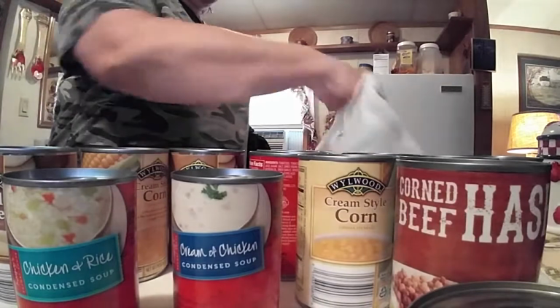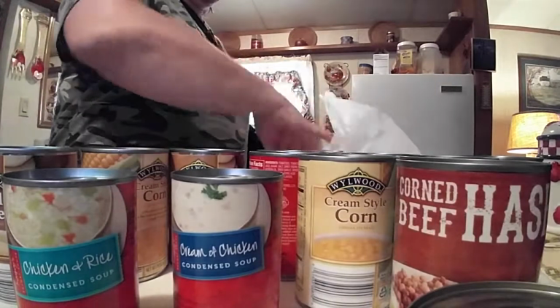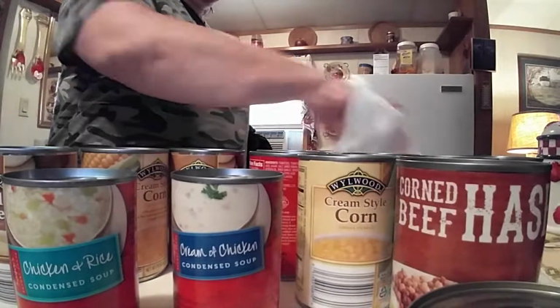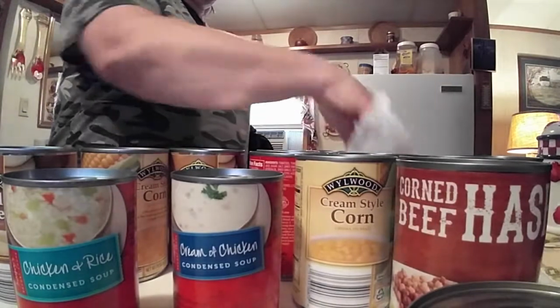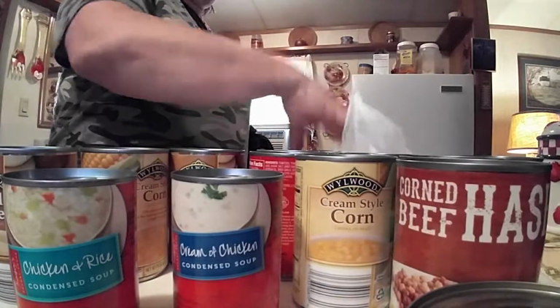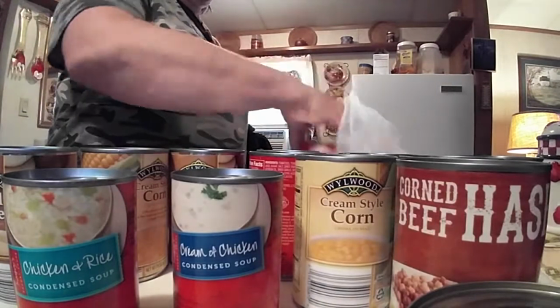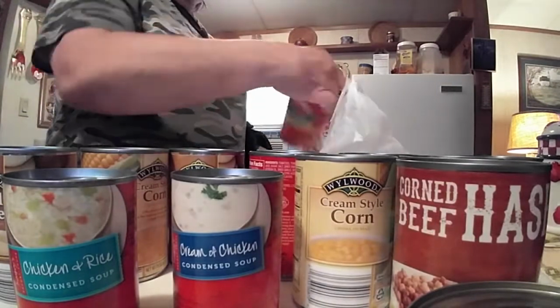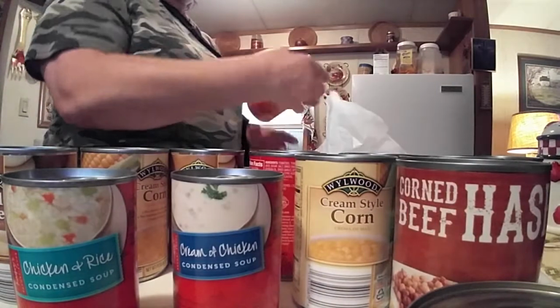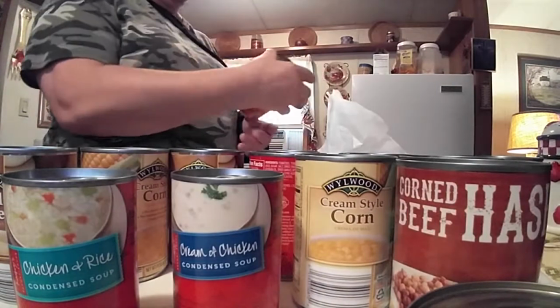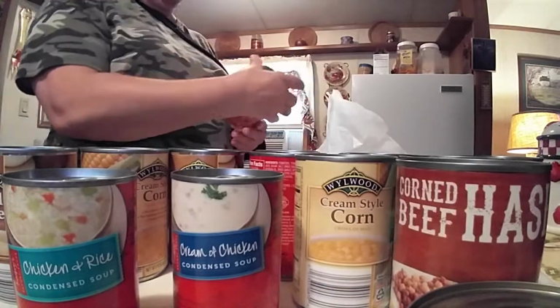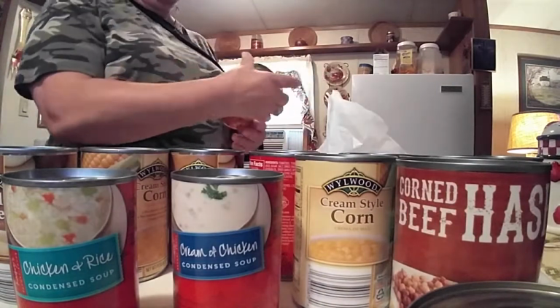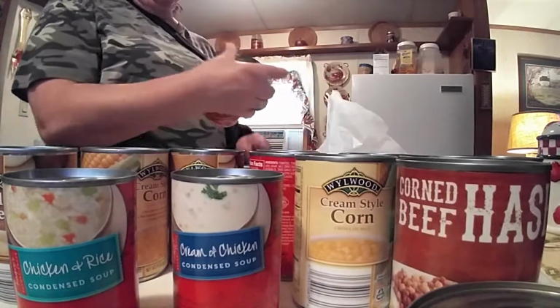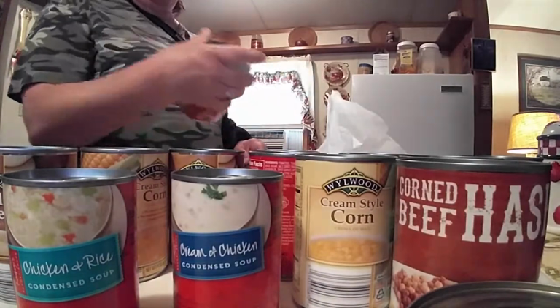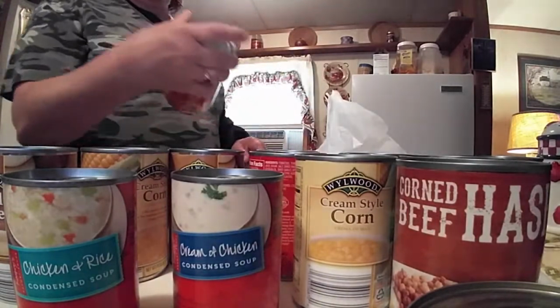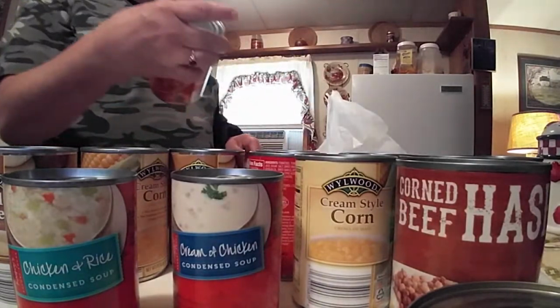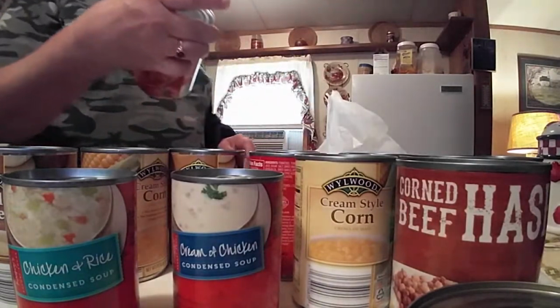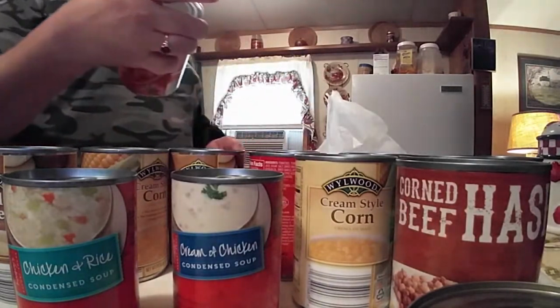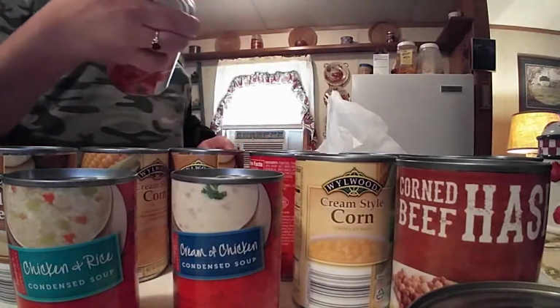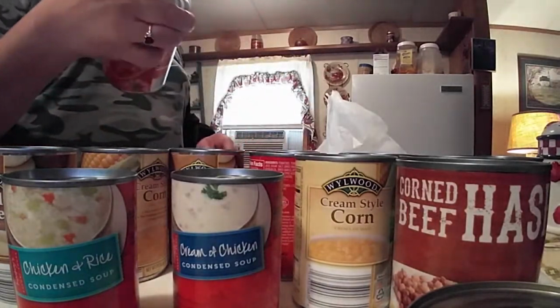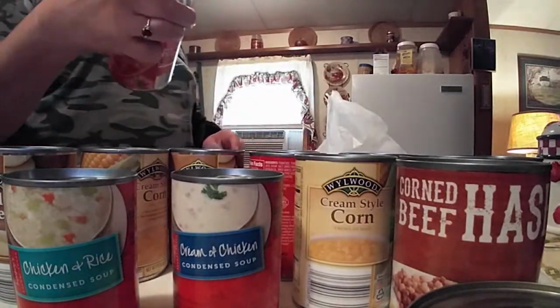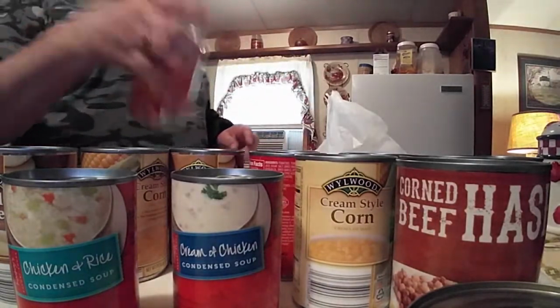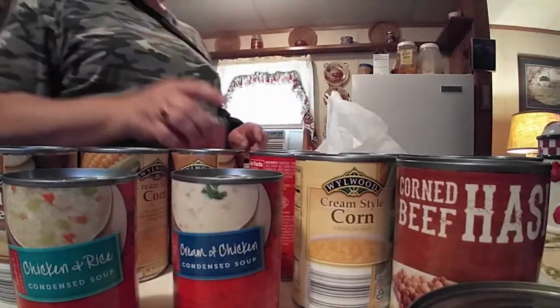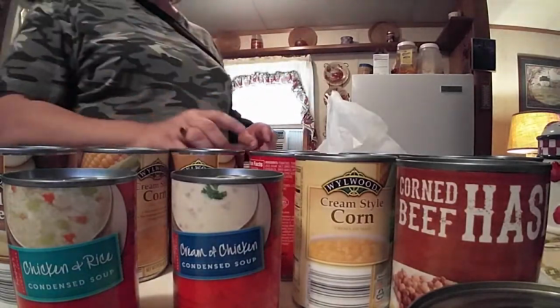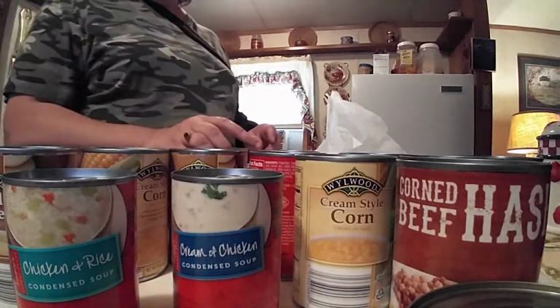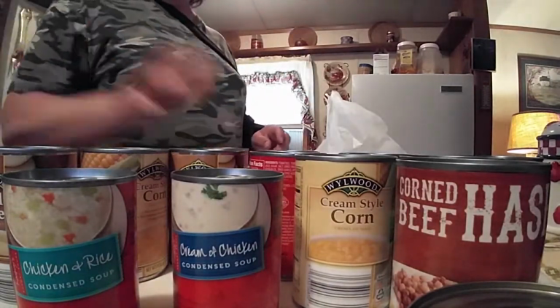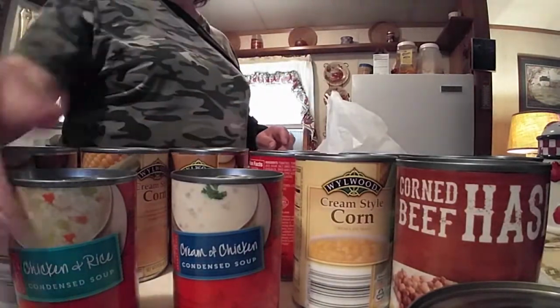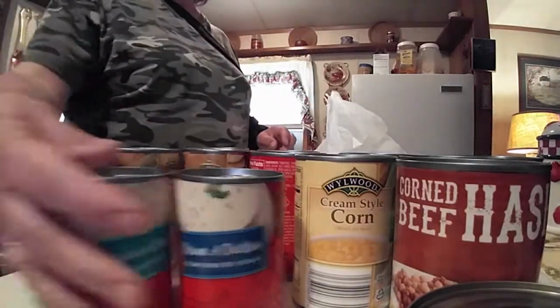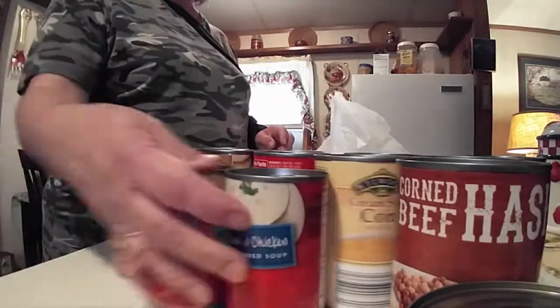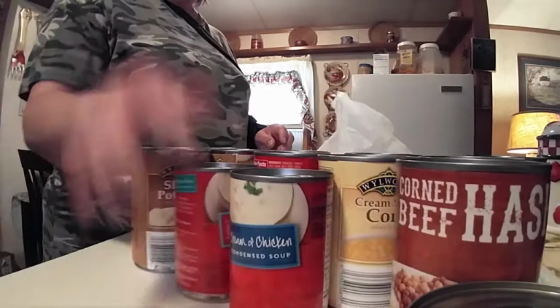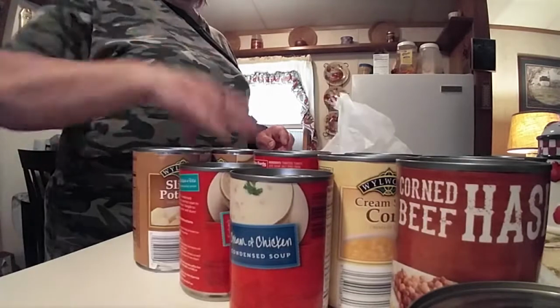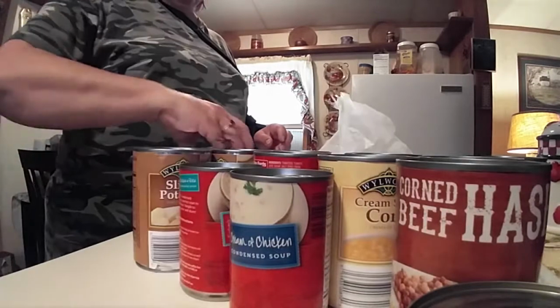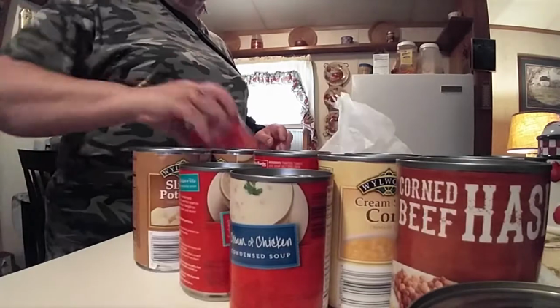And then we've got two cans of the diced tomatoes with basil, garlic, and oregano.